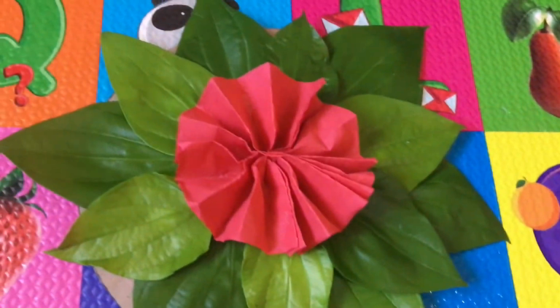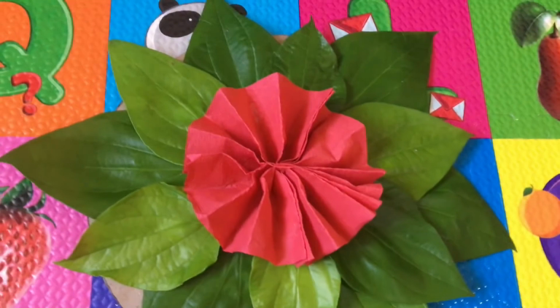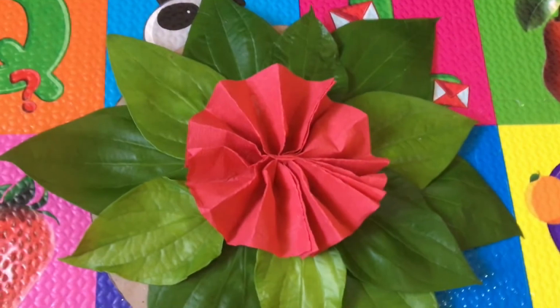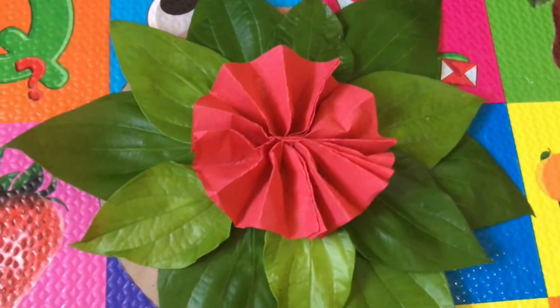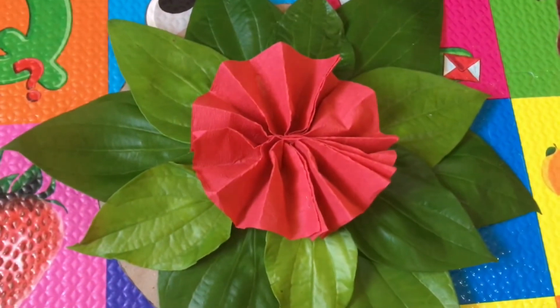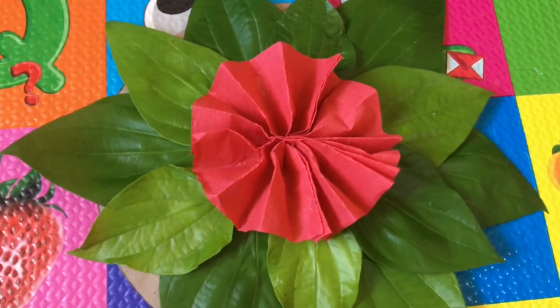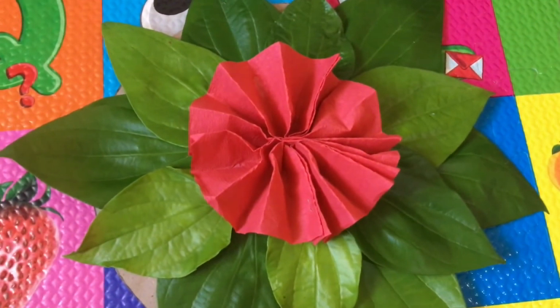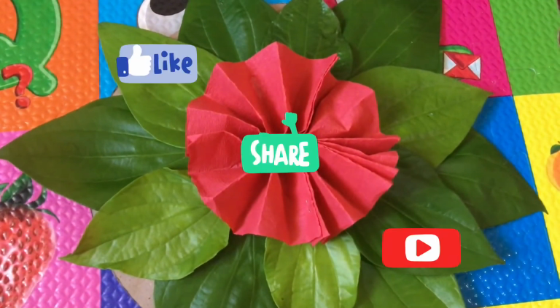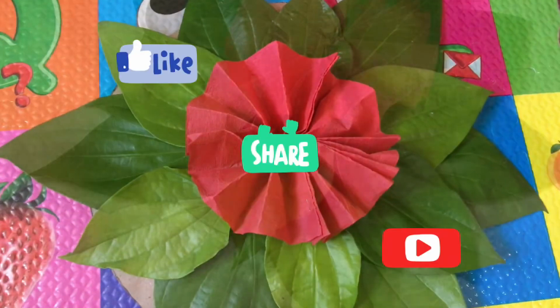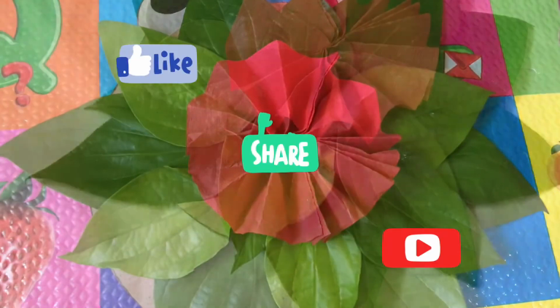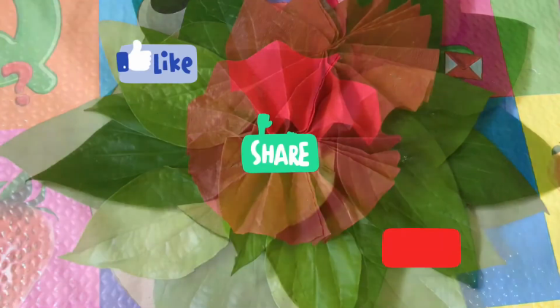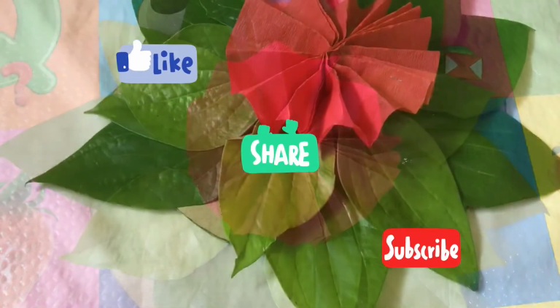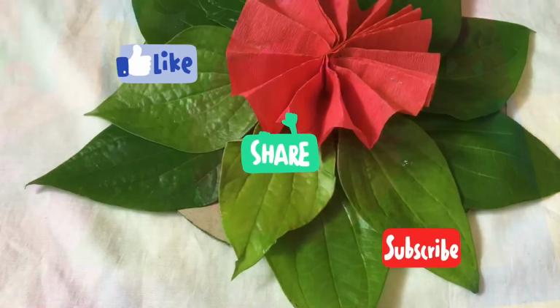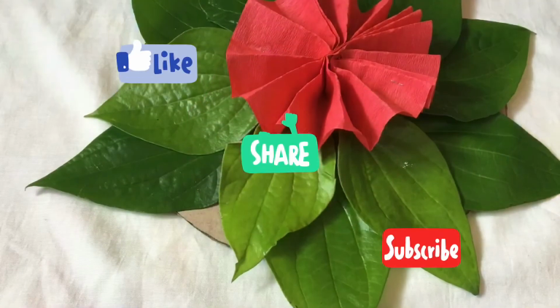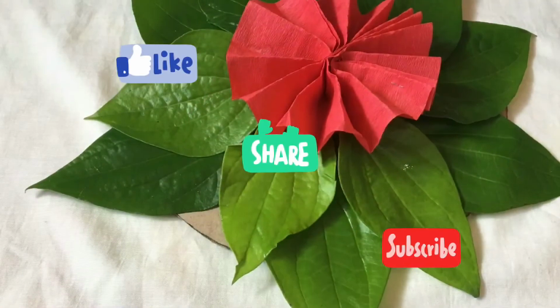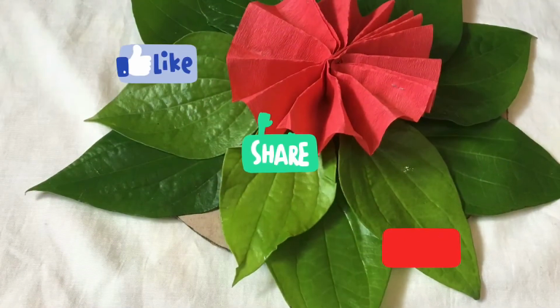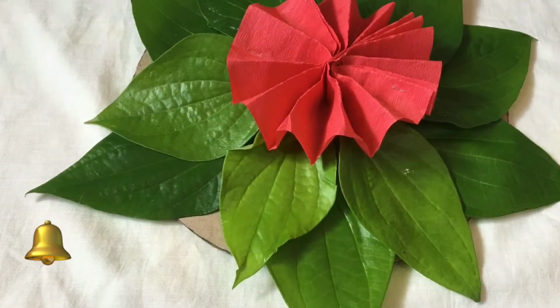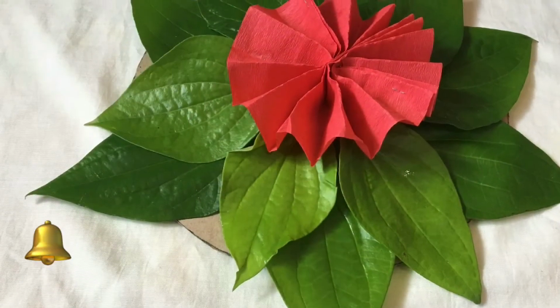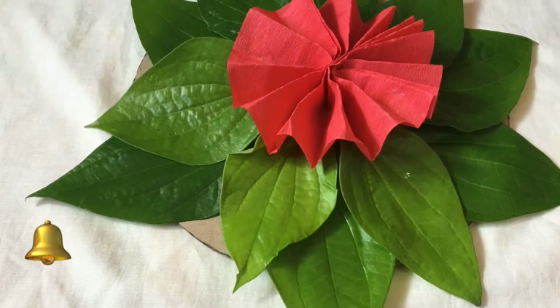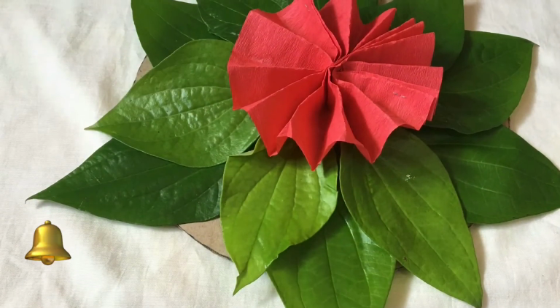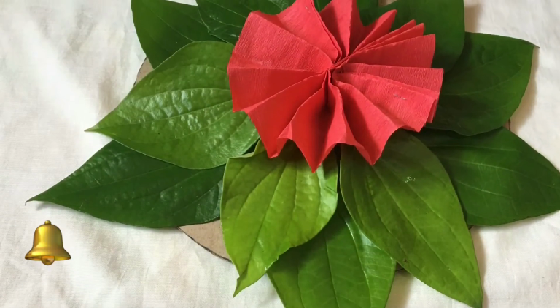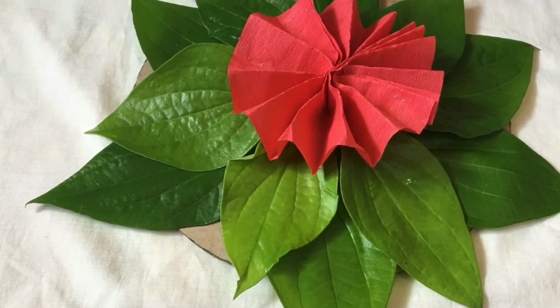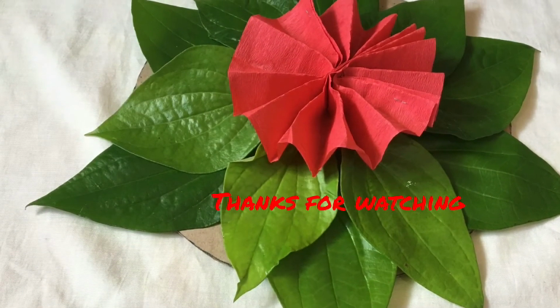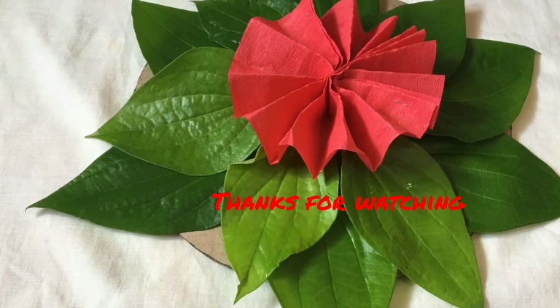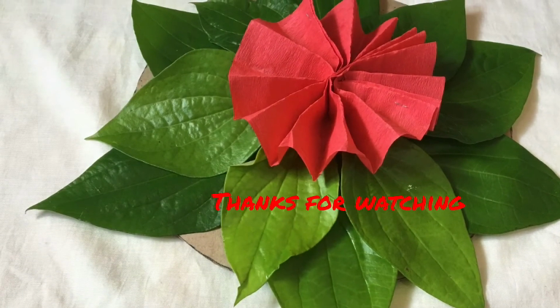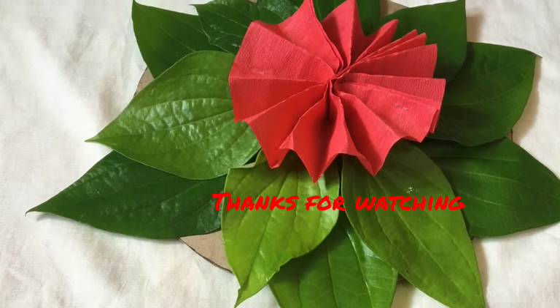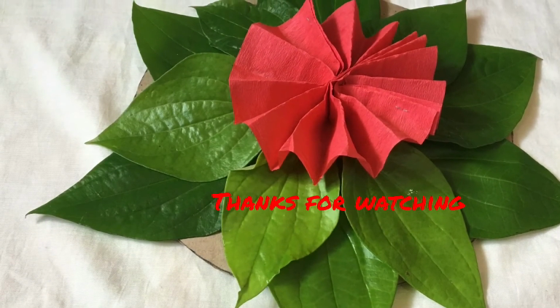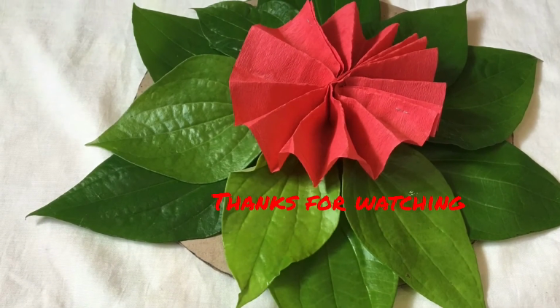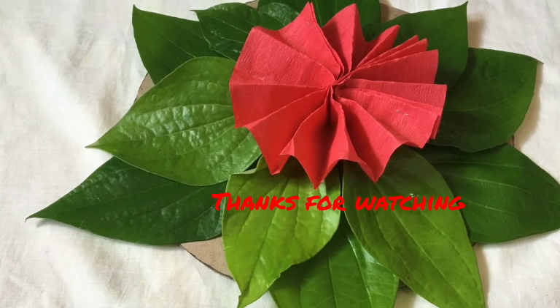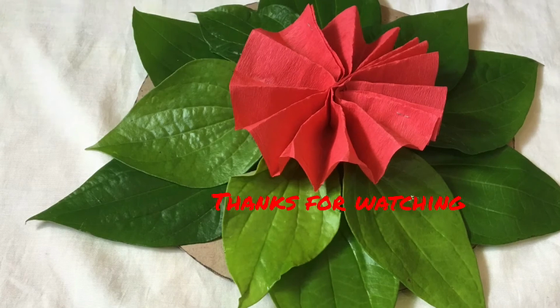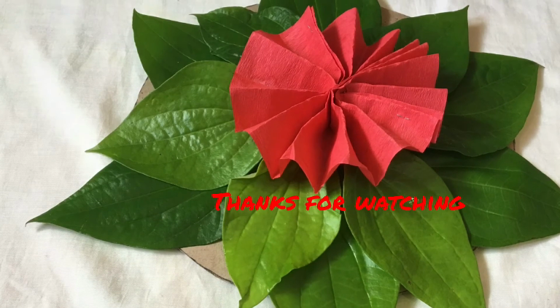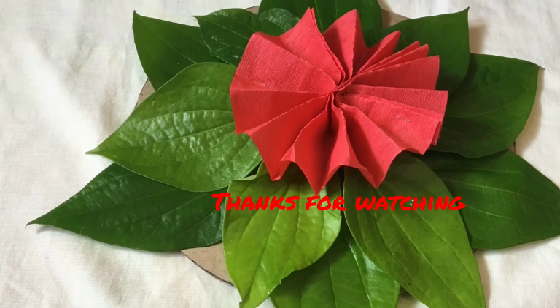Please like, share and subscribe. Hit the bell icon. Thanks for watching. Bye bye!